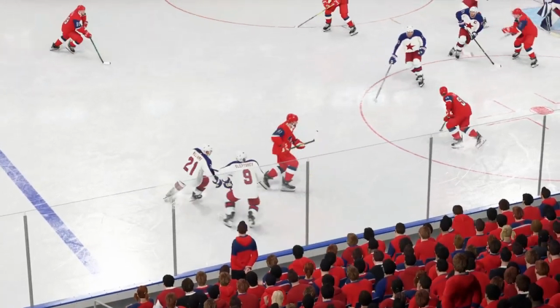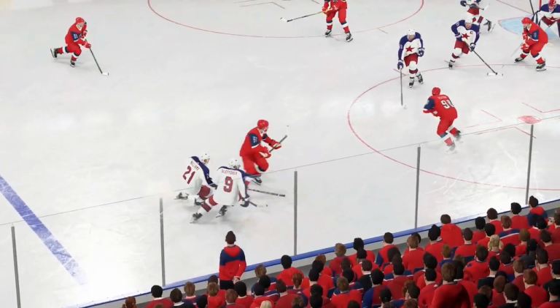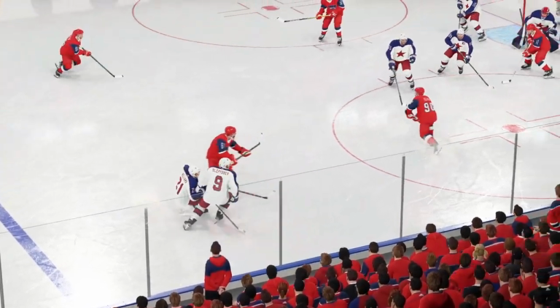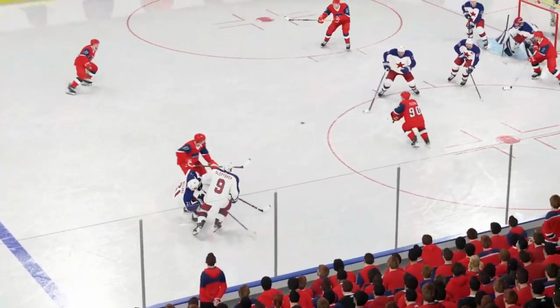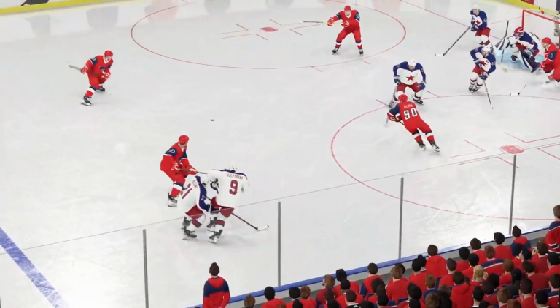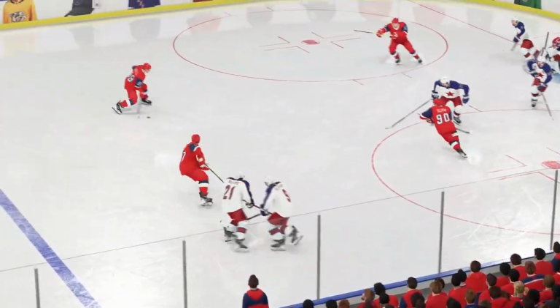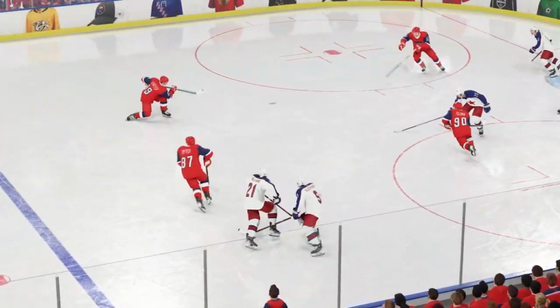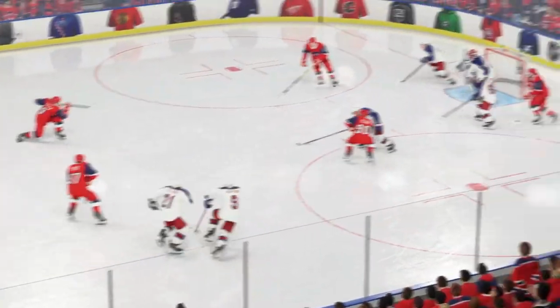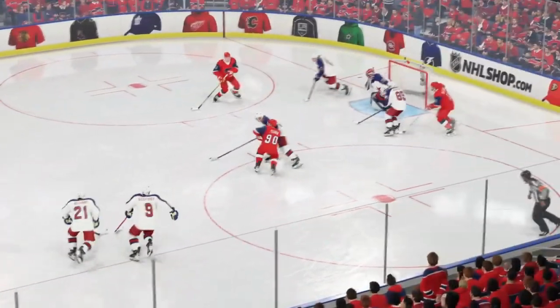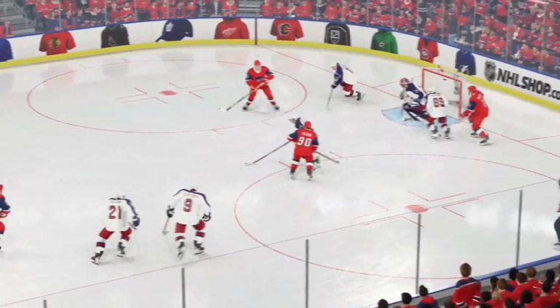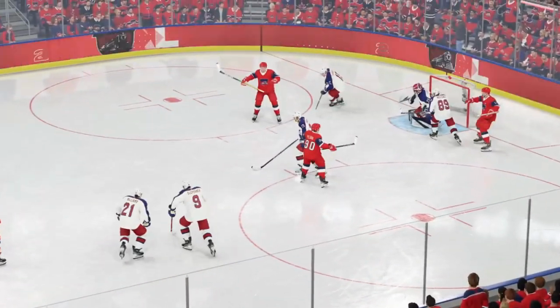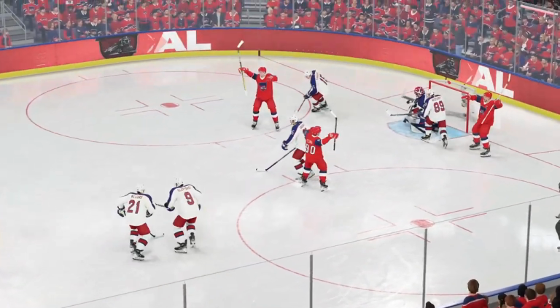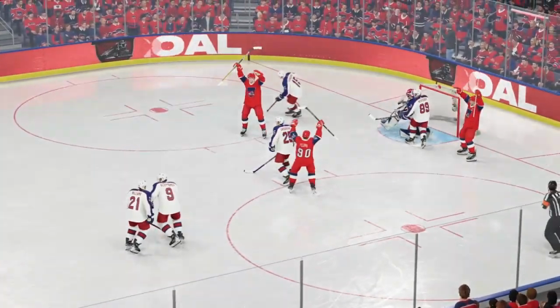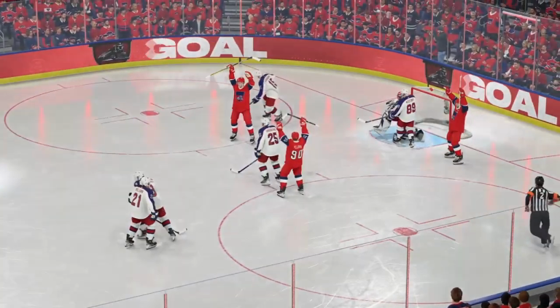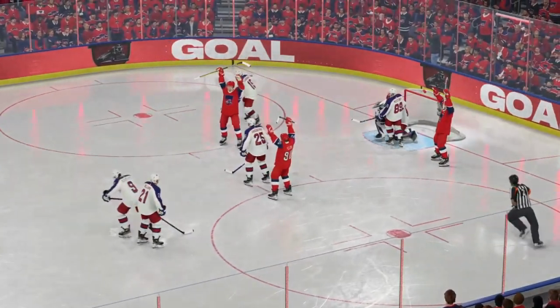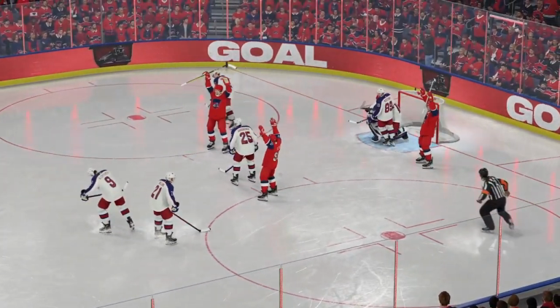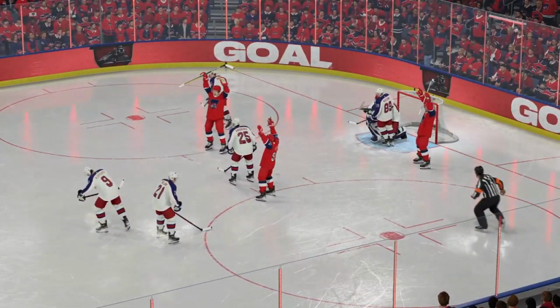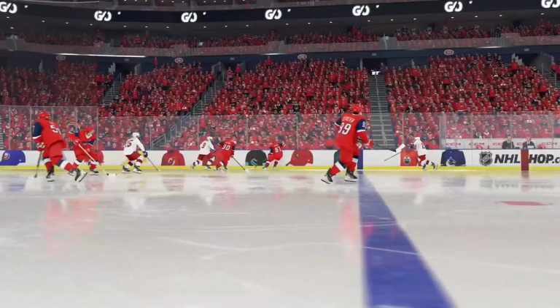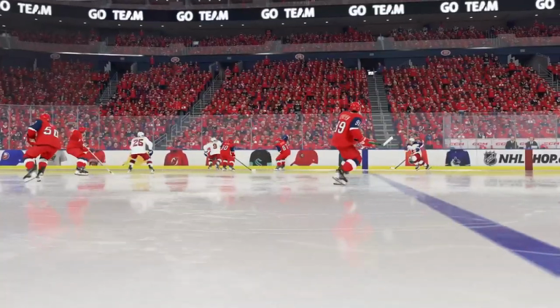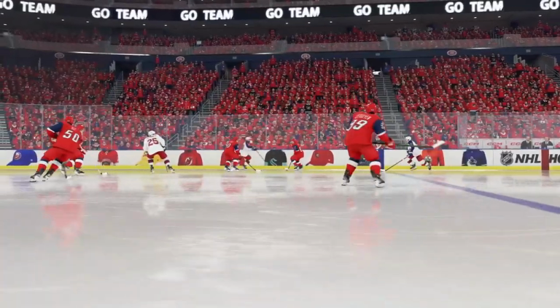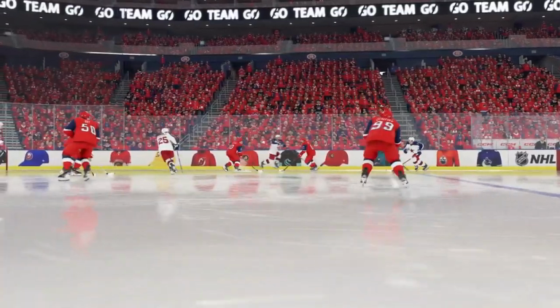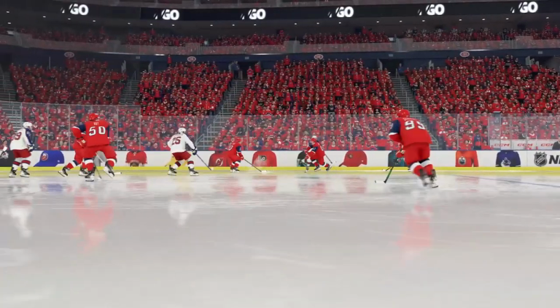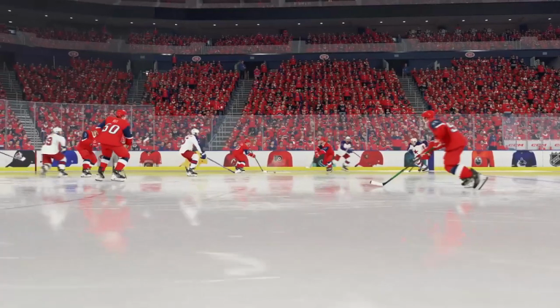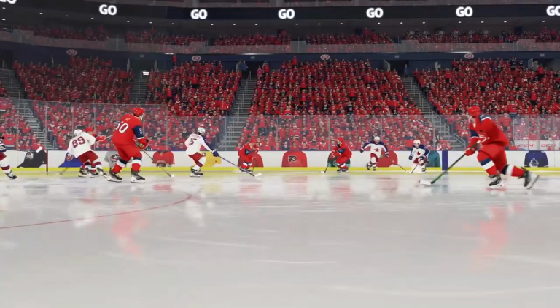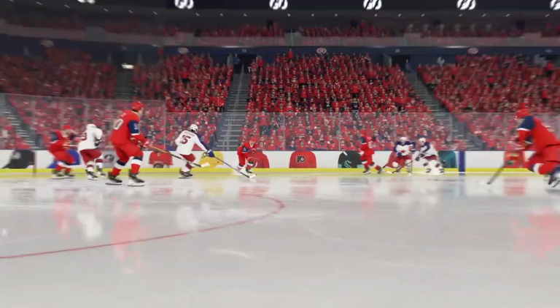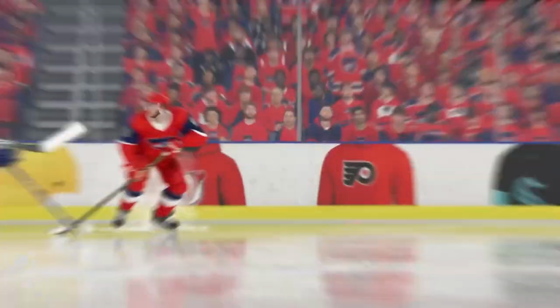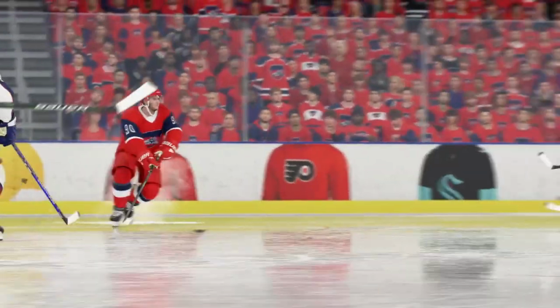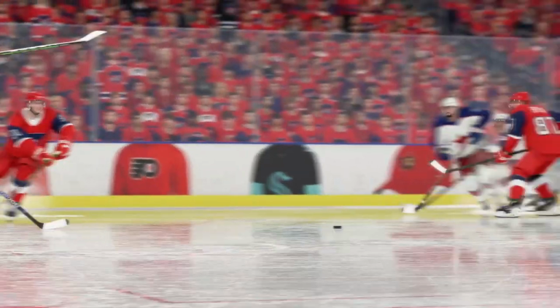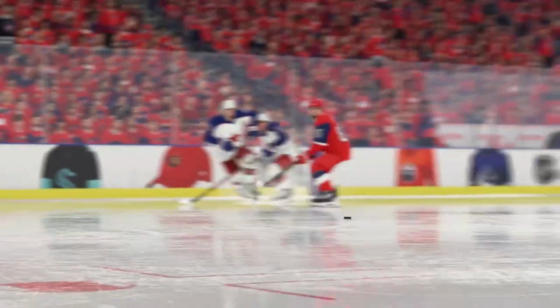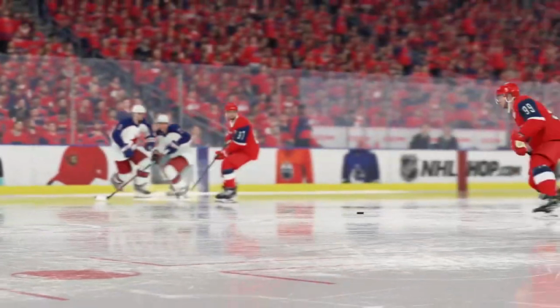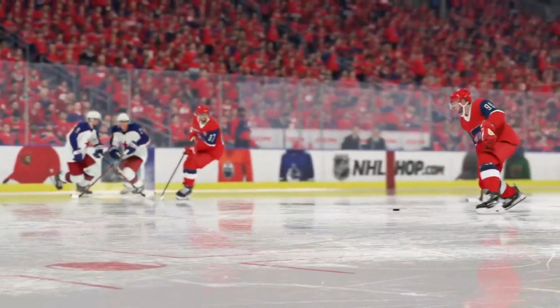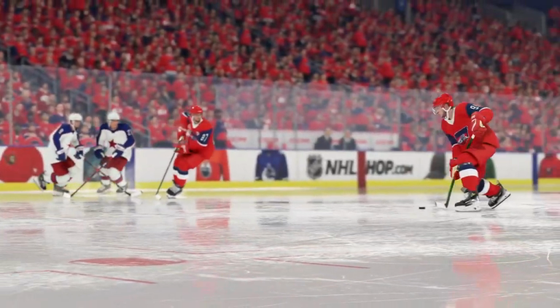Ask any goaltender how difficult this save is to make, James. He just wires it stick-side, top shelf.